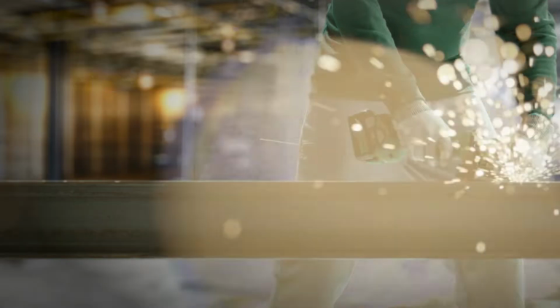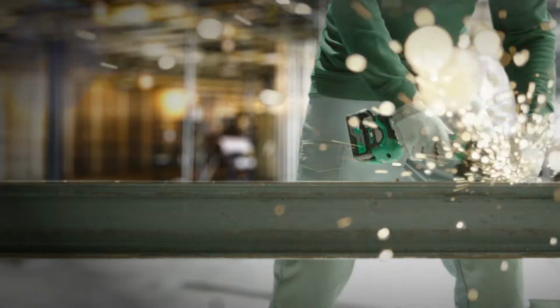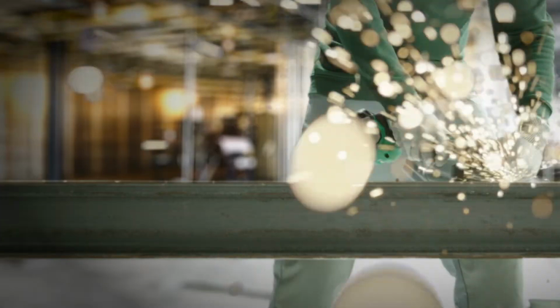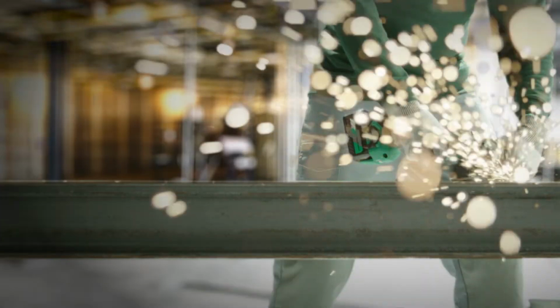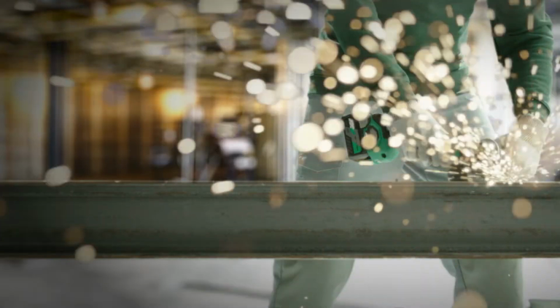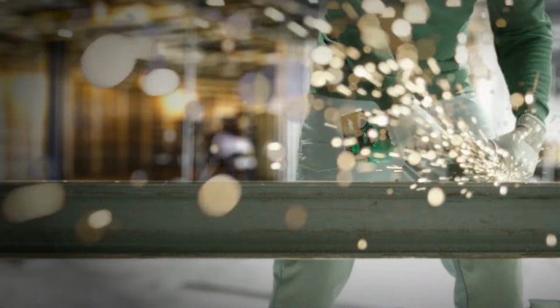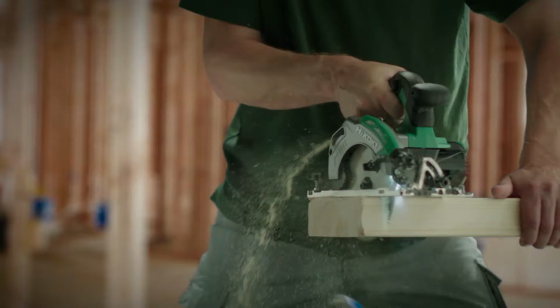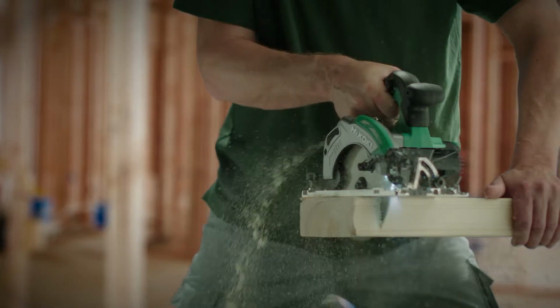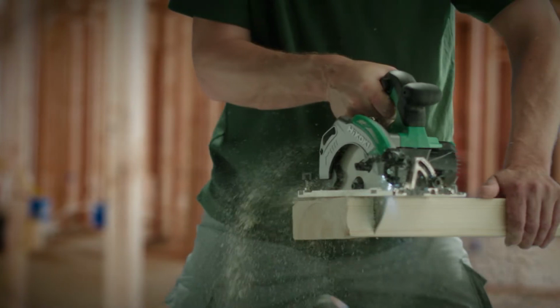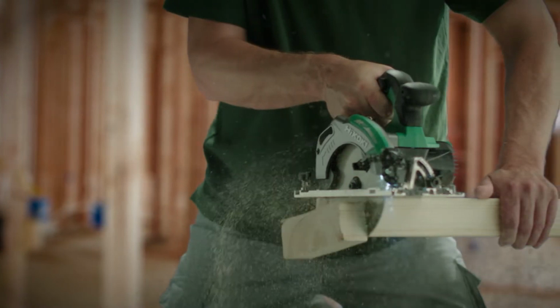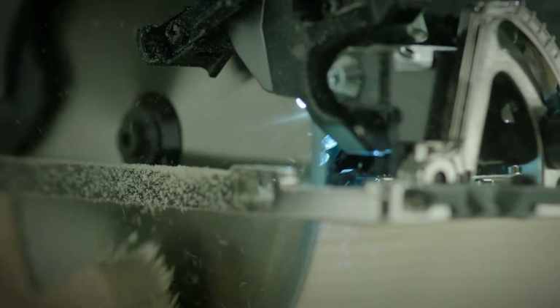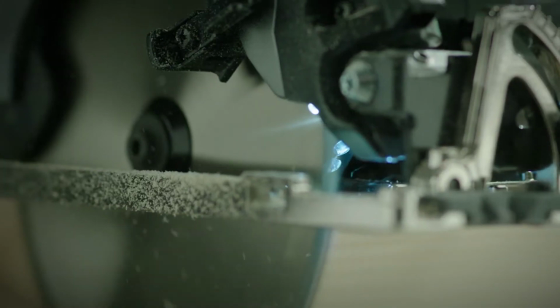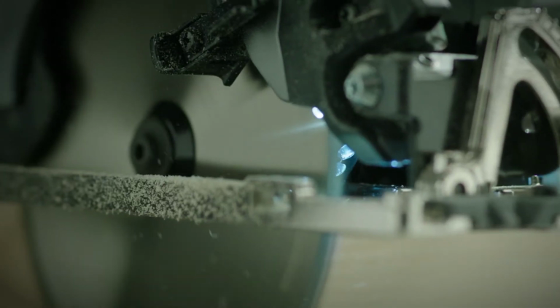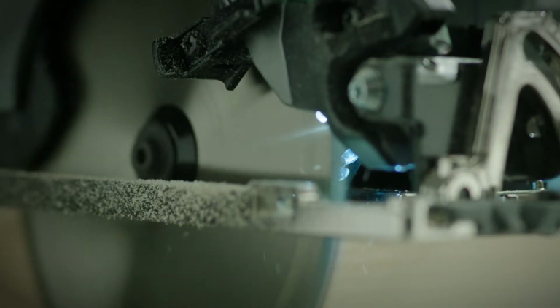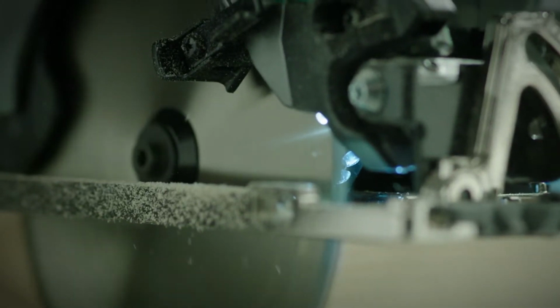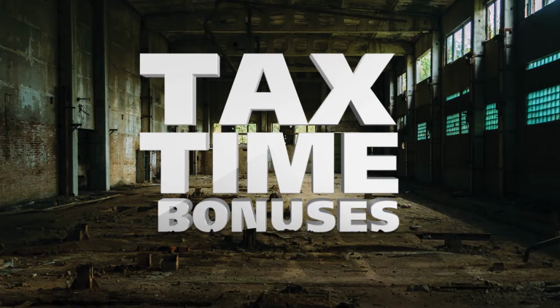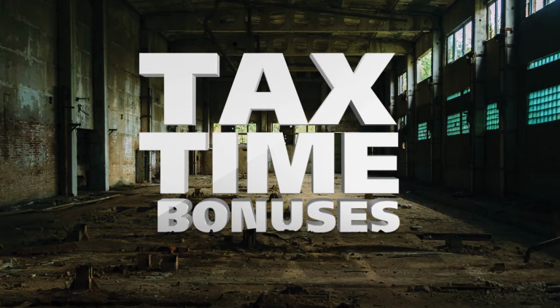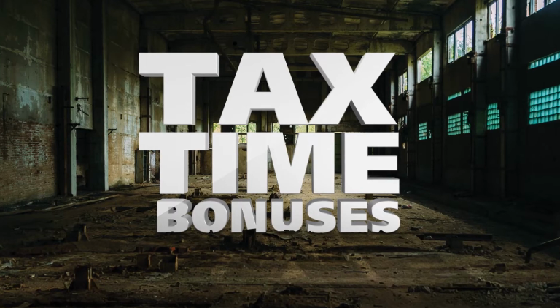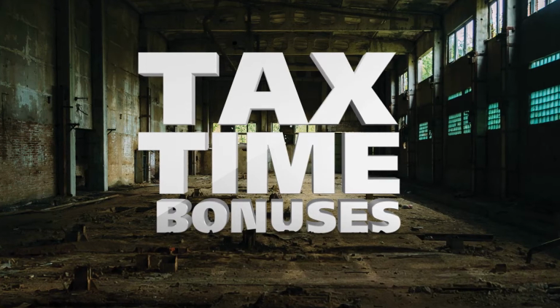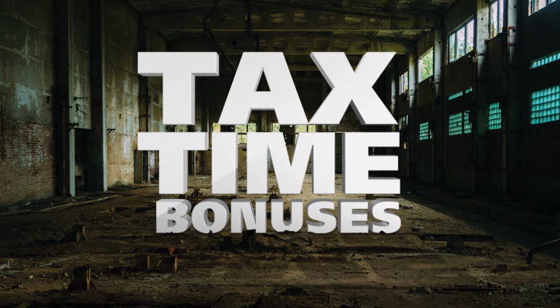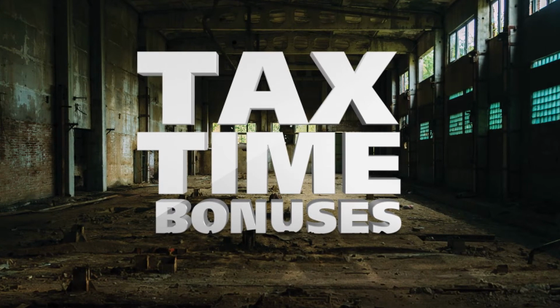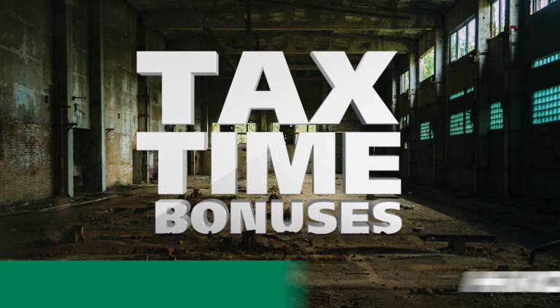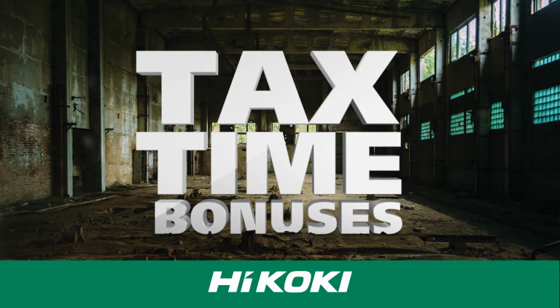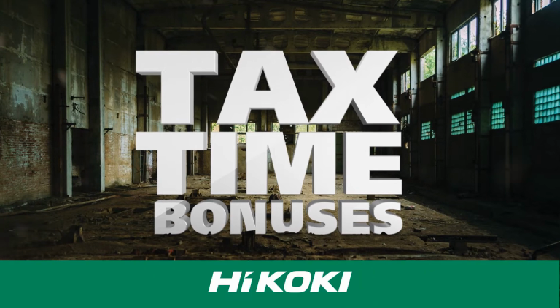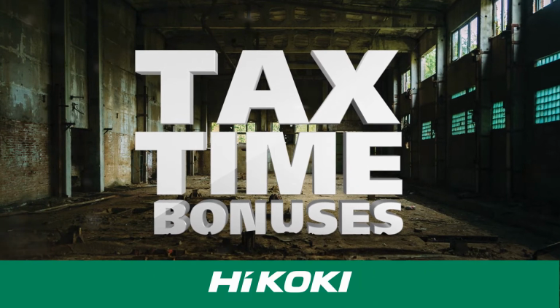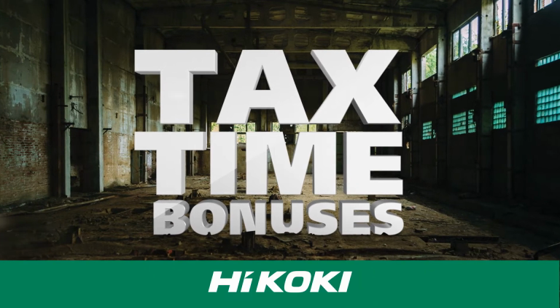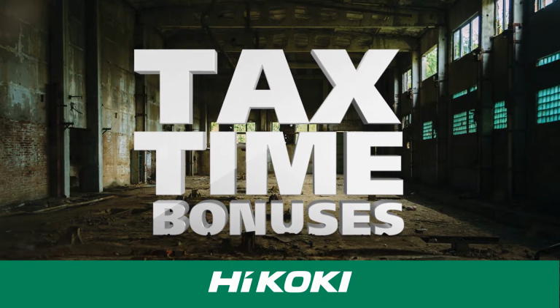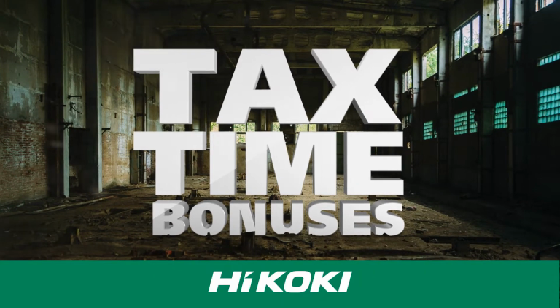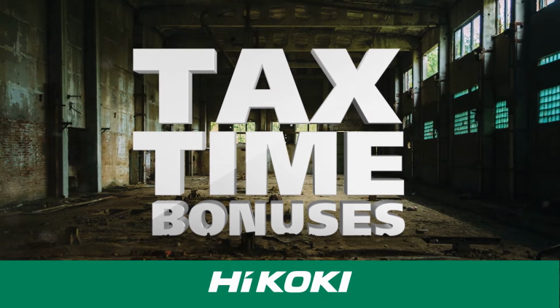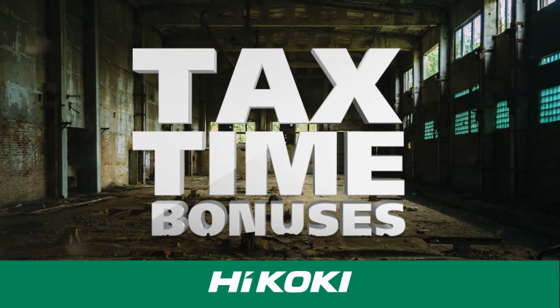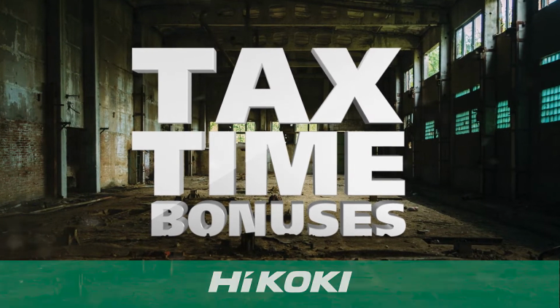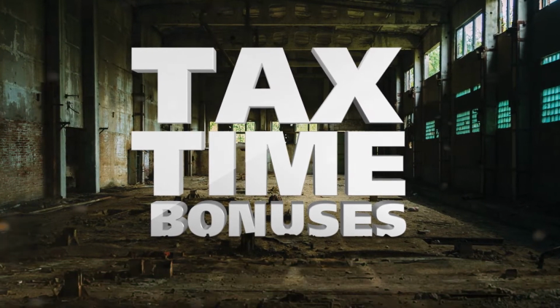No matter how big the job, get it done faster and easier with these tax time bonuses from Hikoki — high performance power tools.